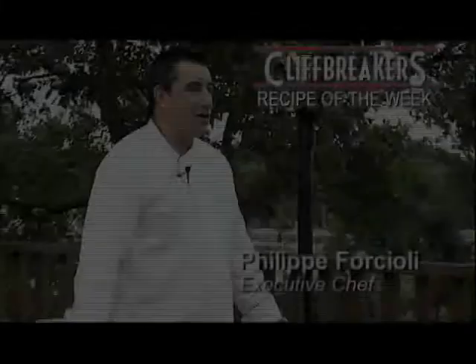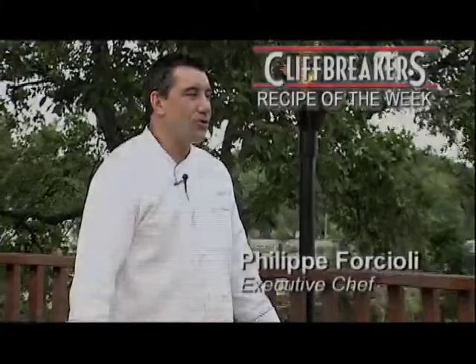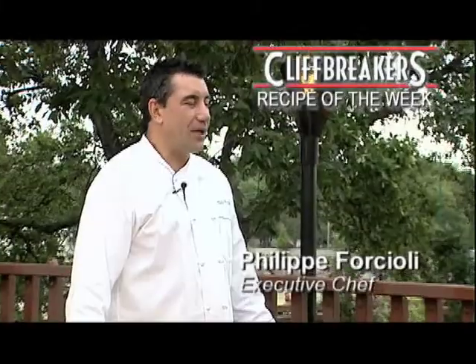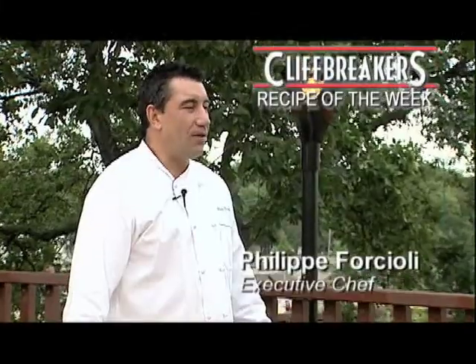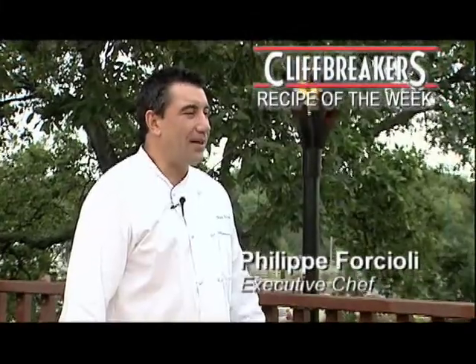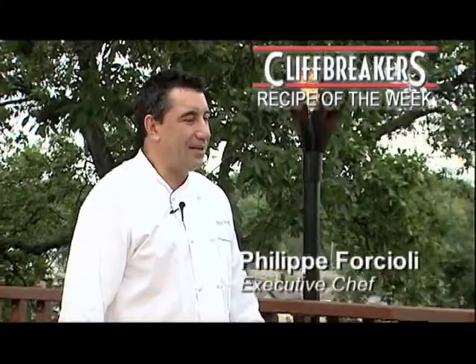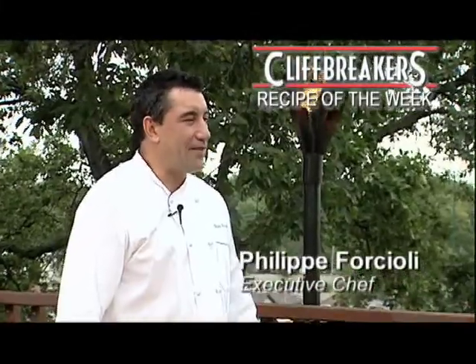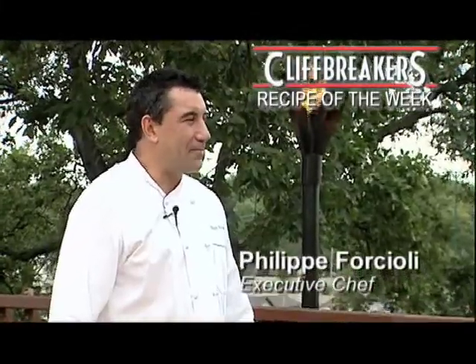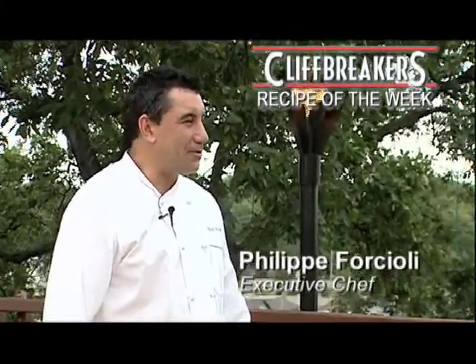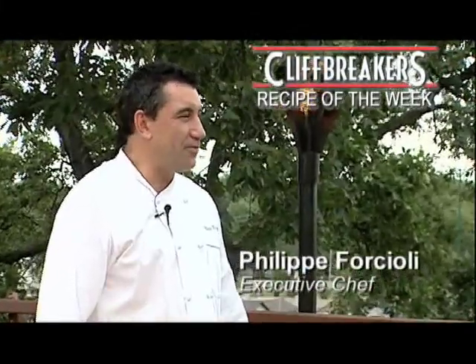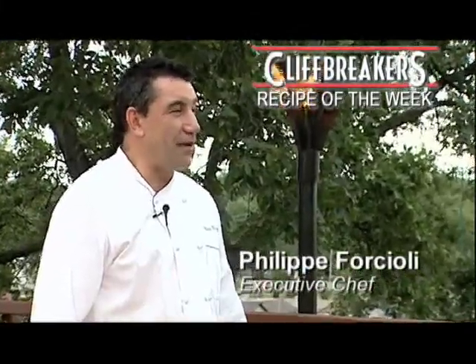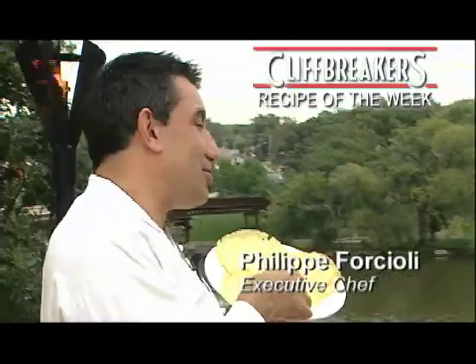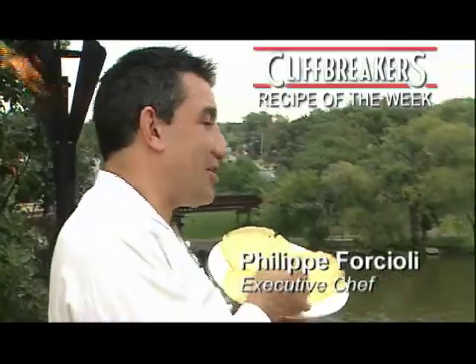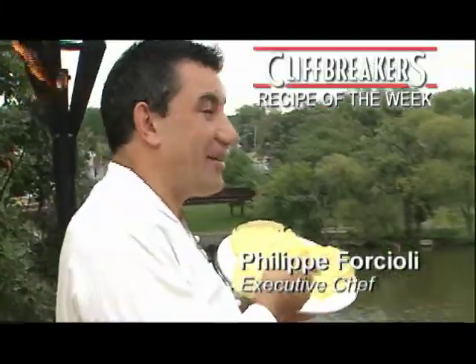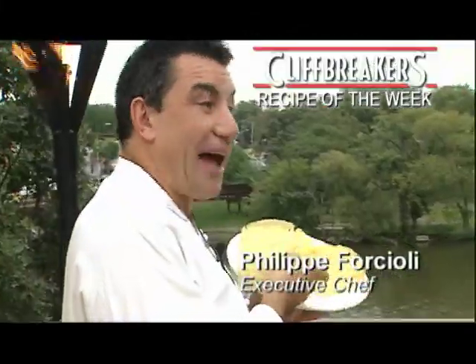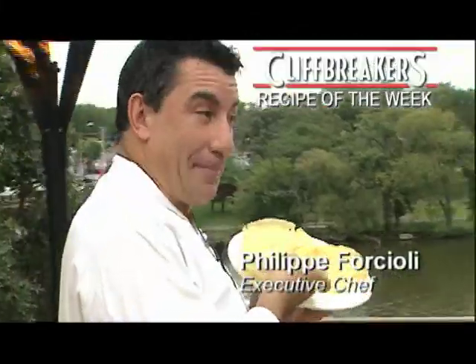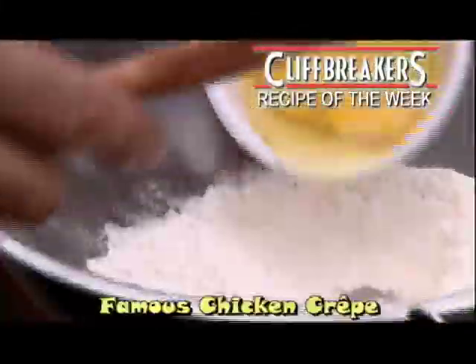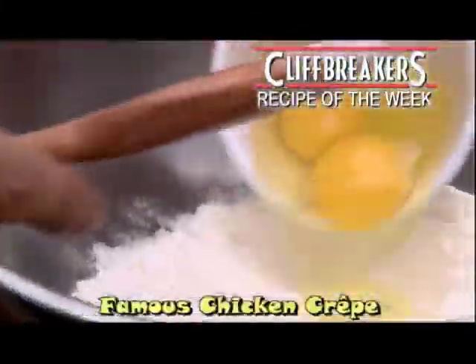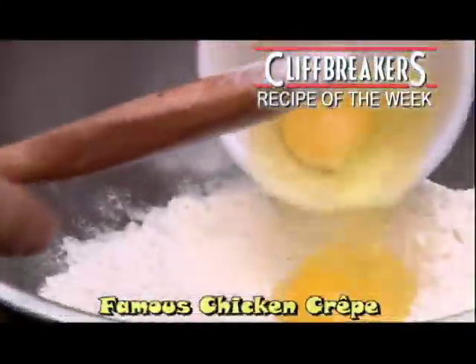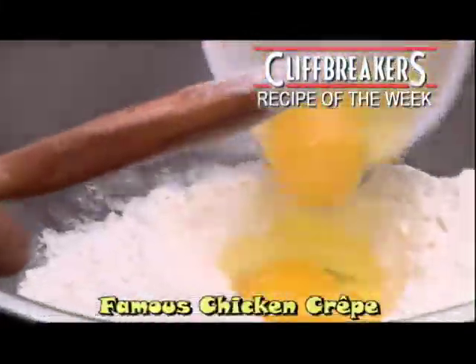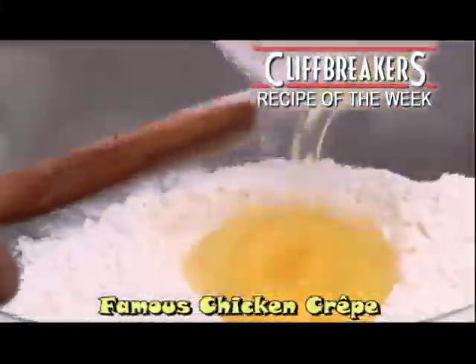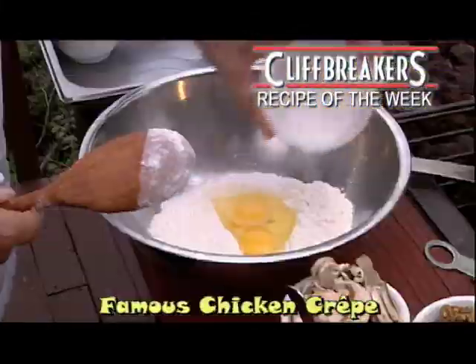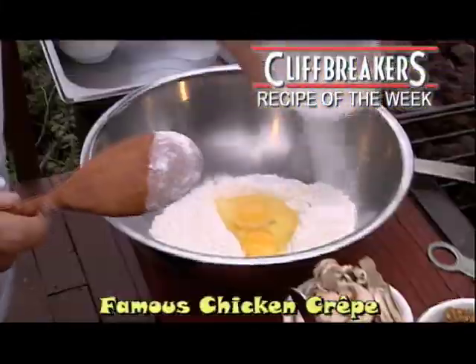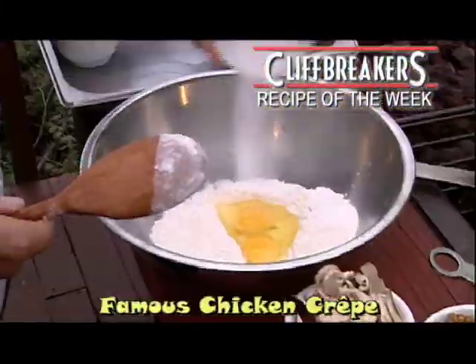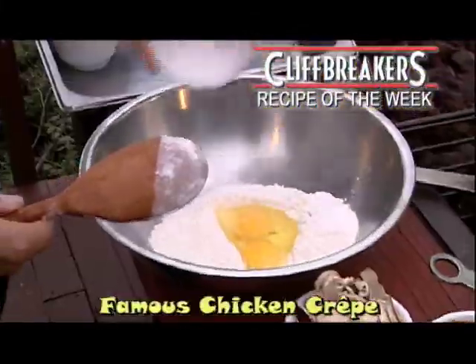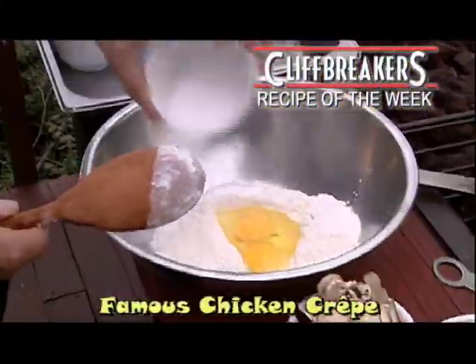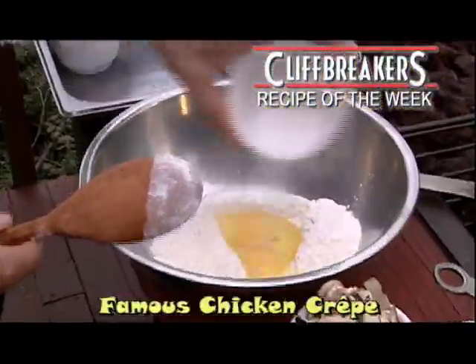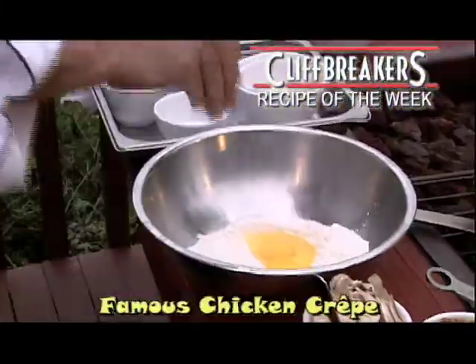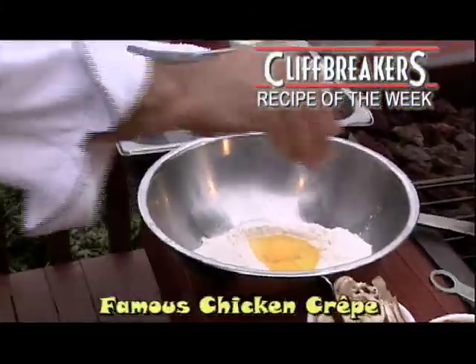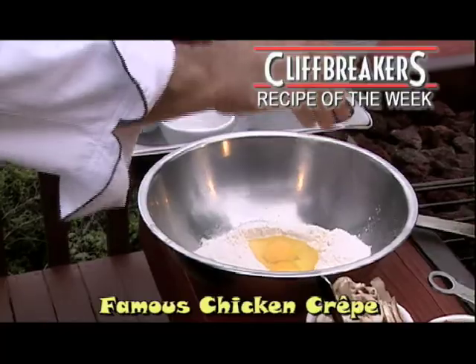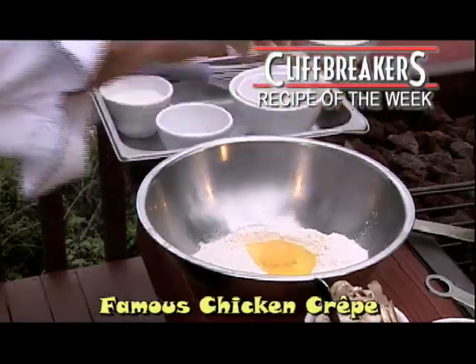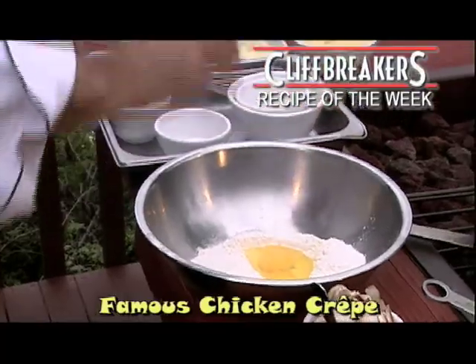Today we're making Cappé Patou famous chicken crepe, often imitated, never duplicated.